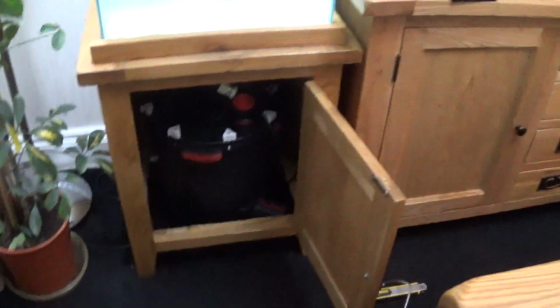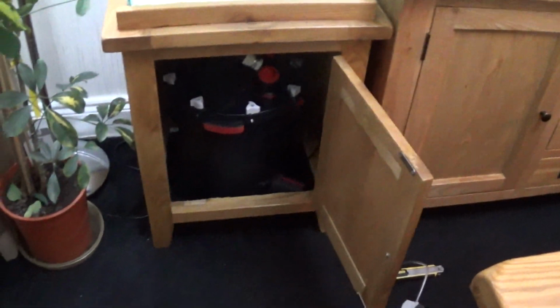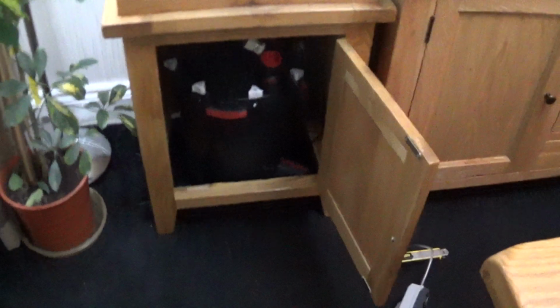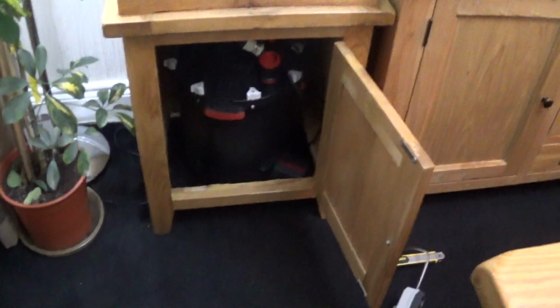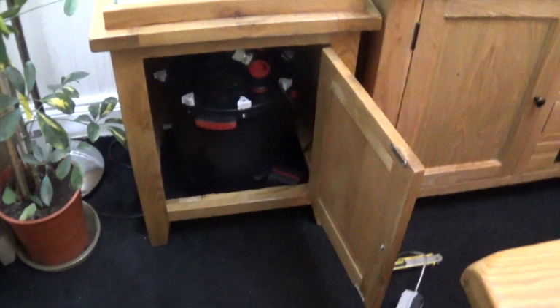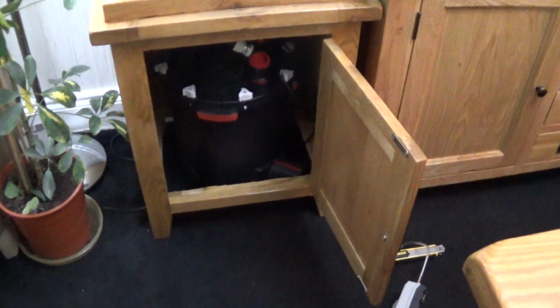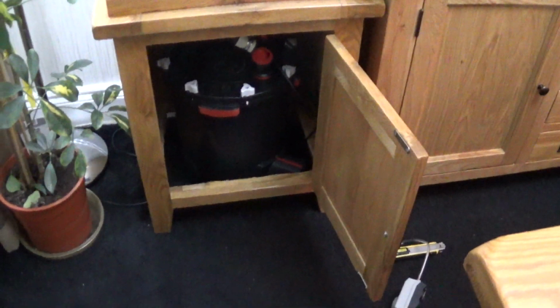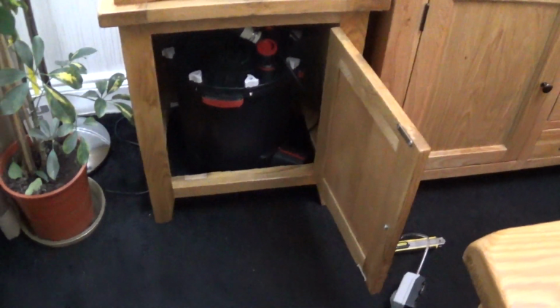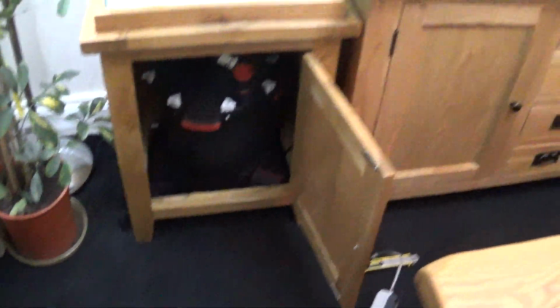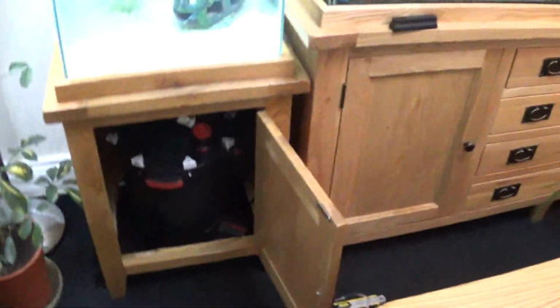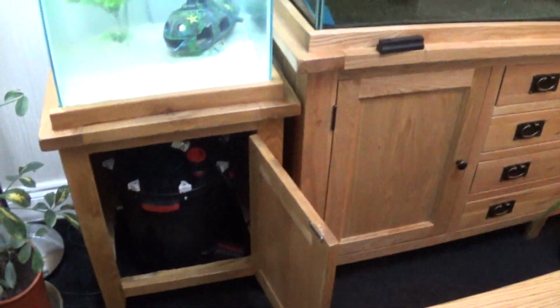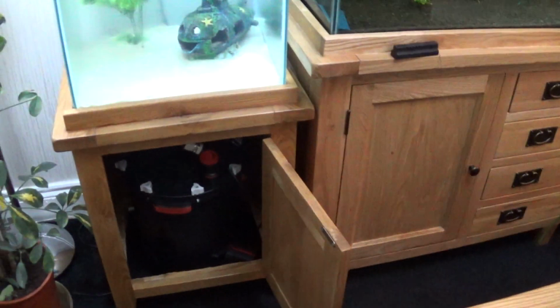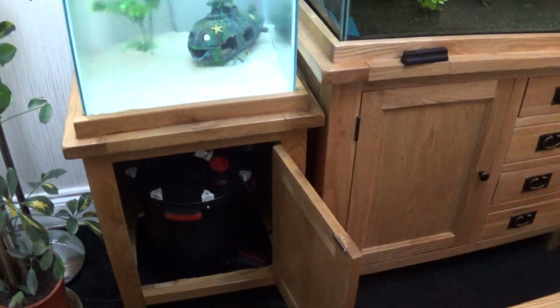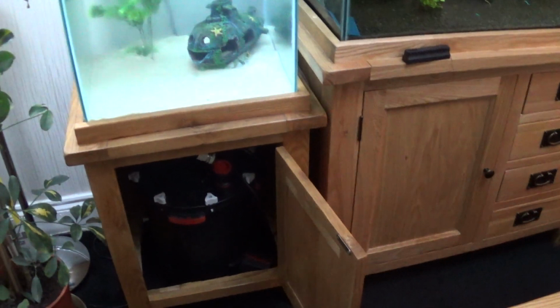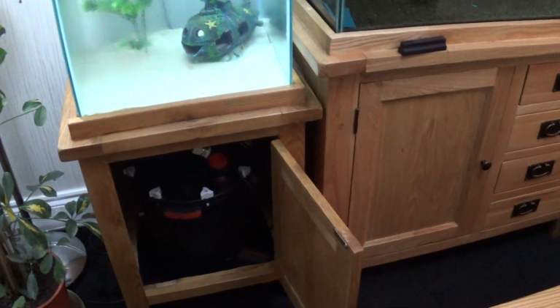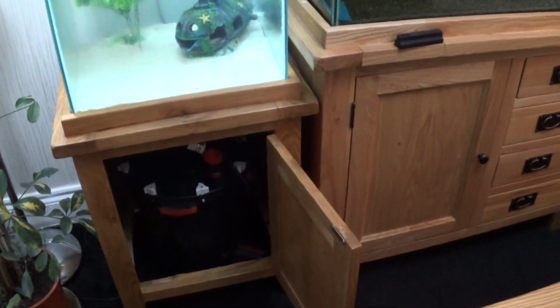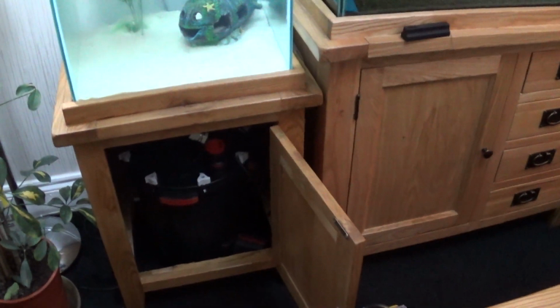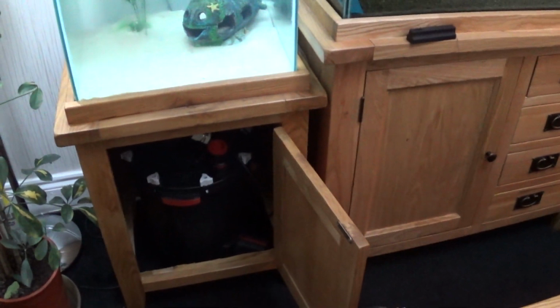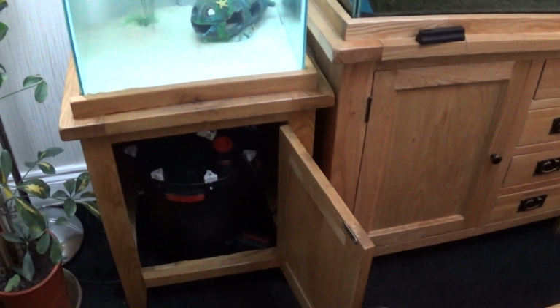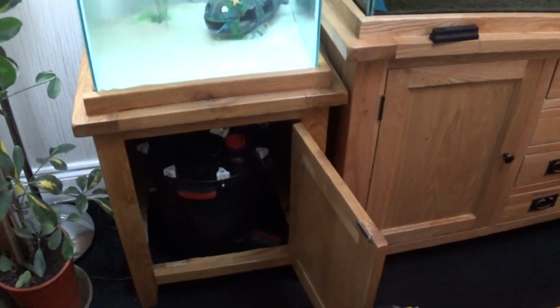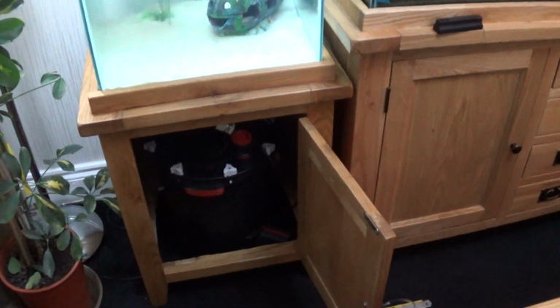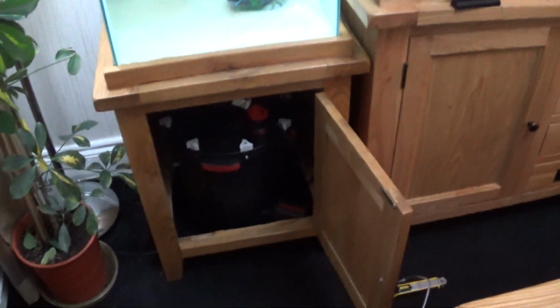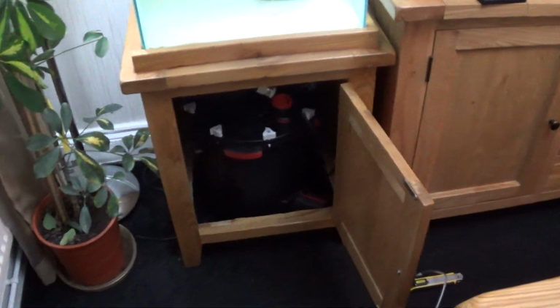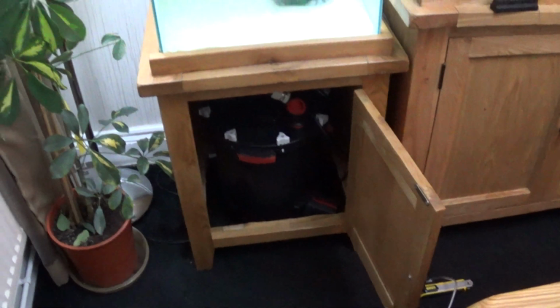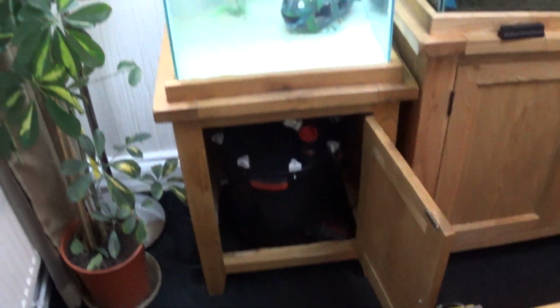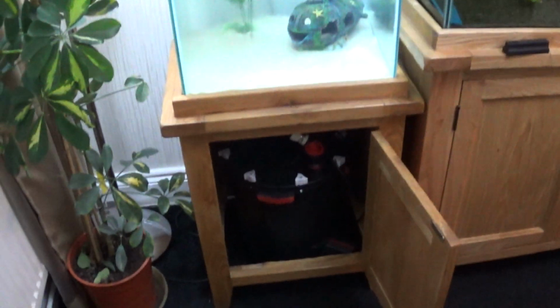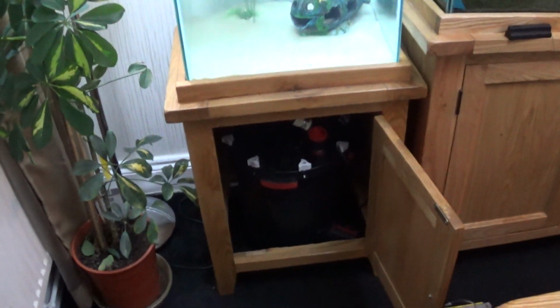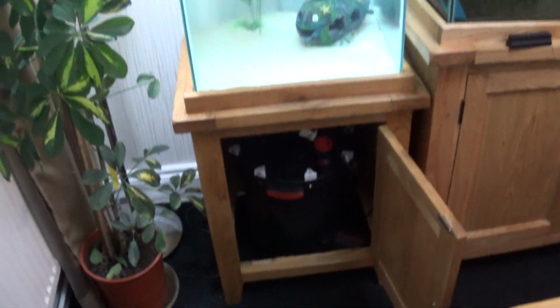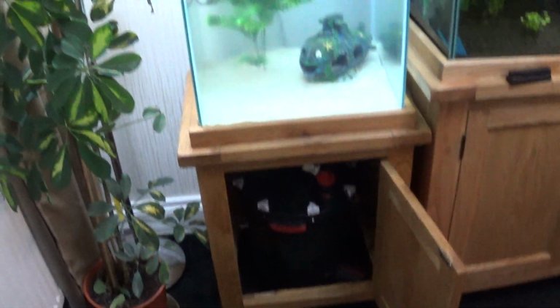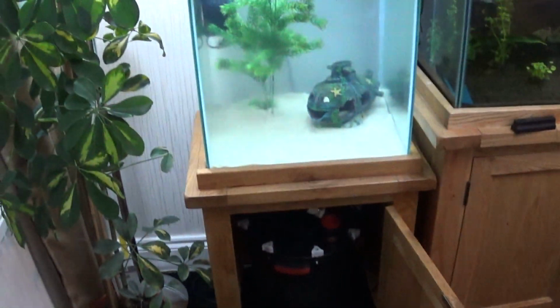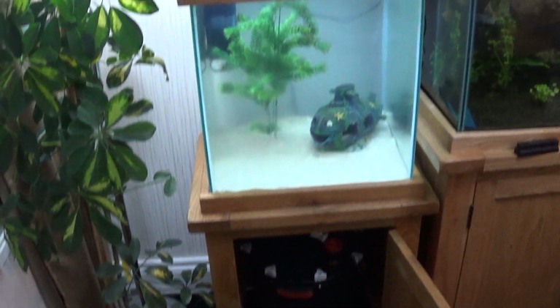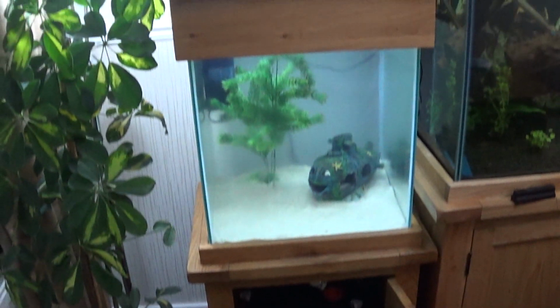So I had to cut the bottom out, which I gathered I had to do. Cut the bottom out, put my filter in there so it's sitting on the floor, not vibrating.